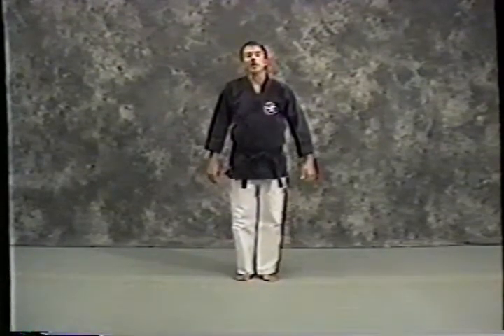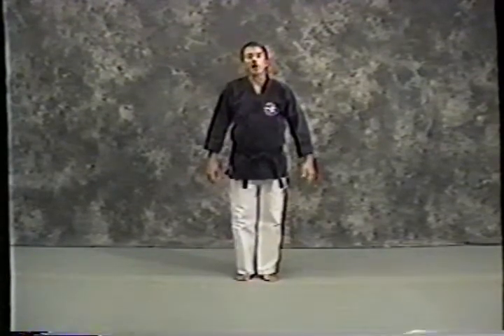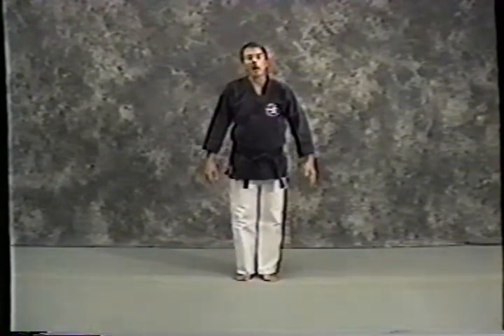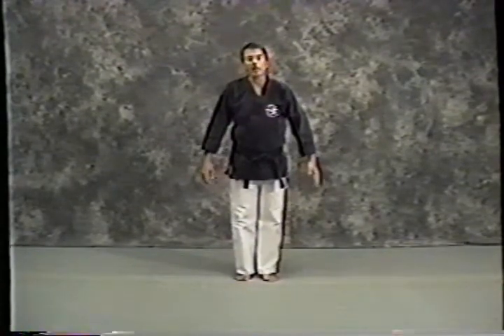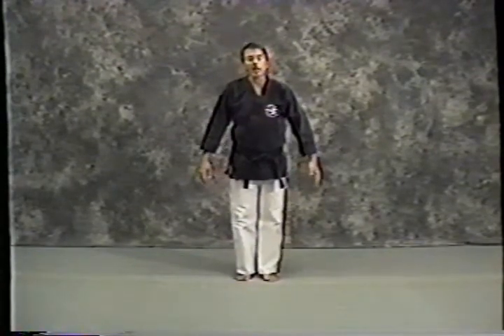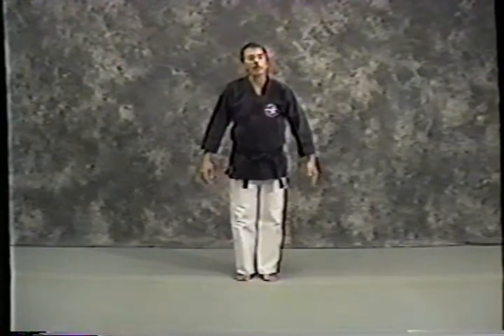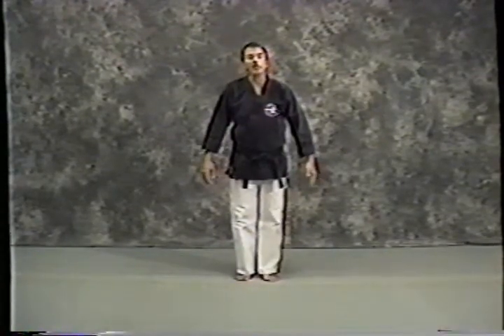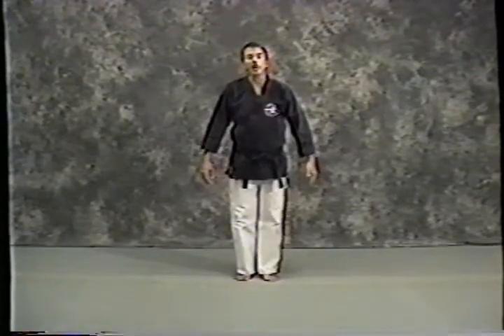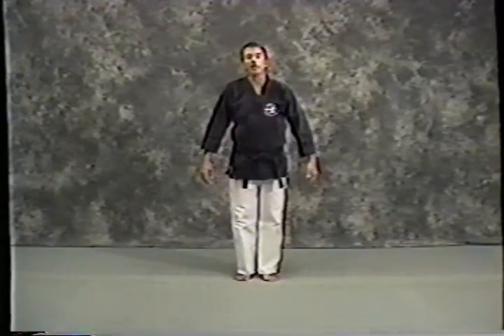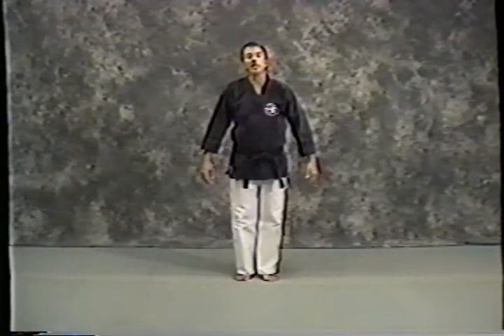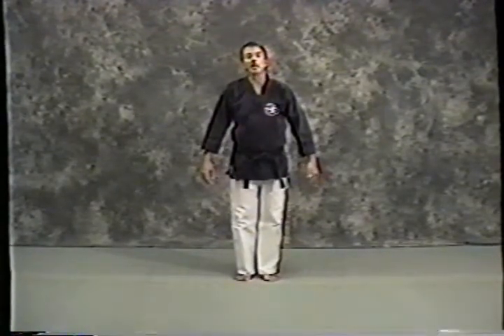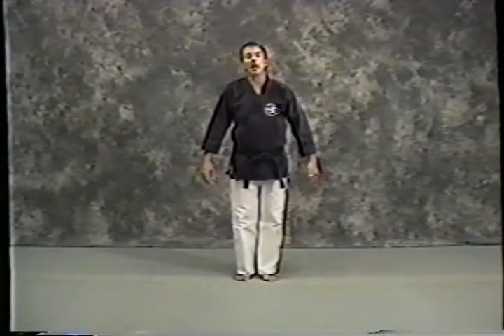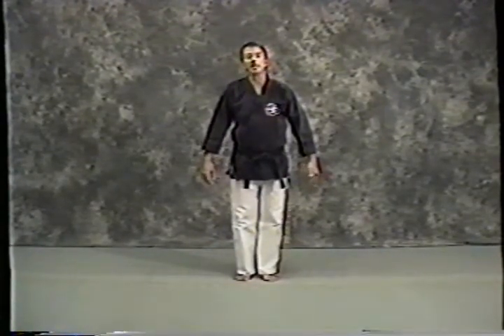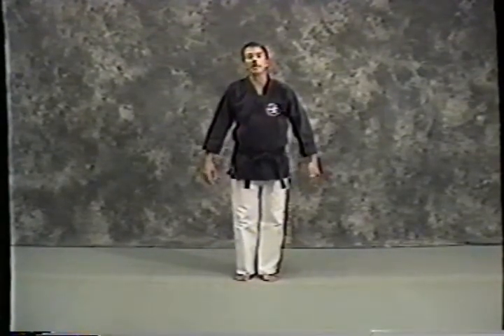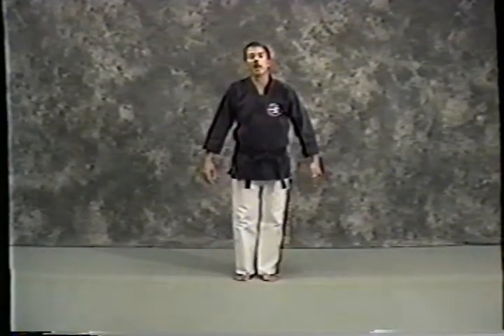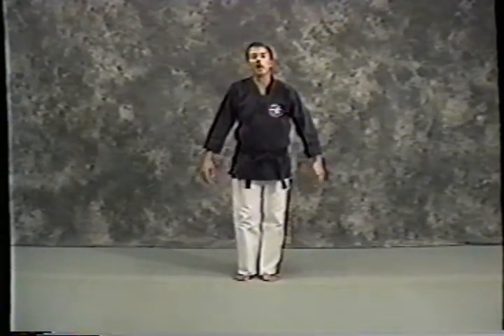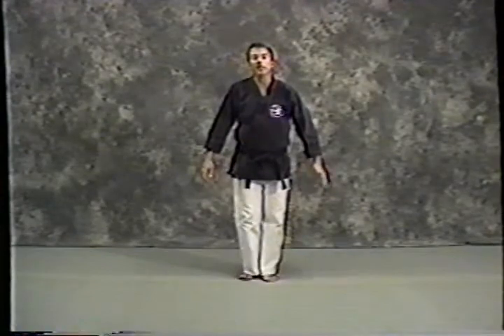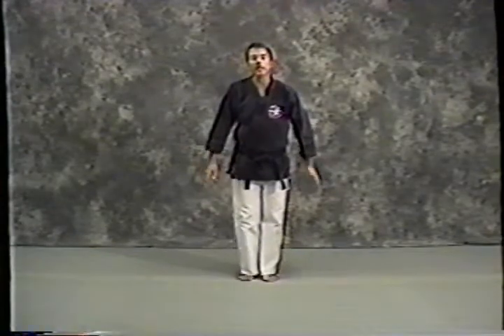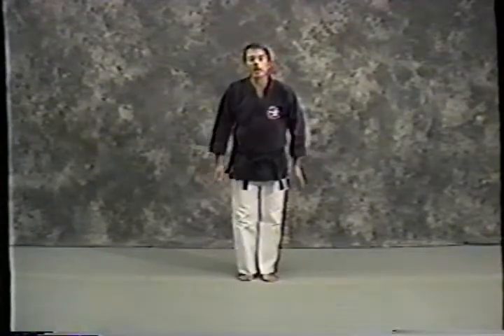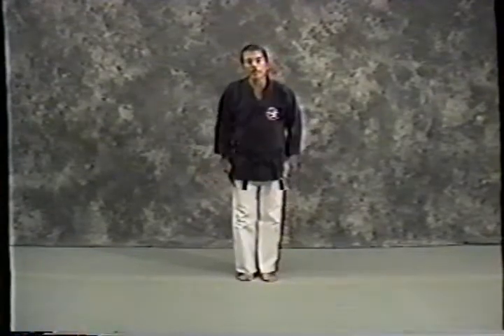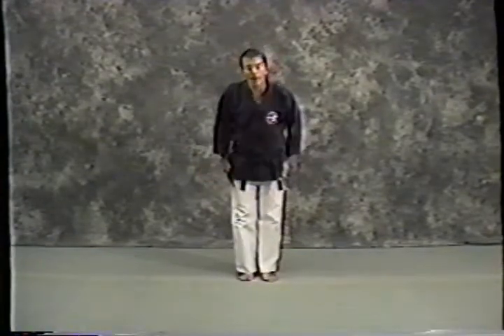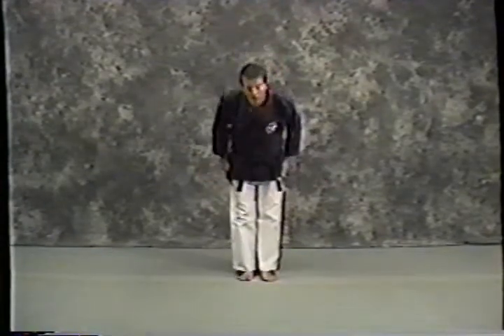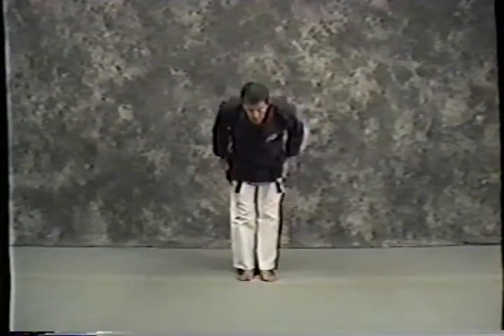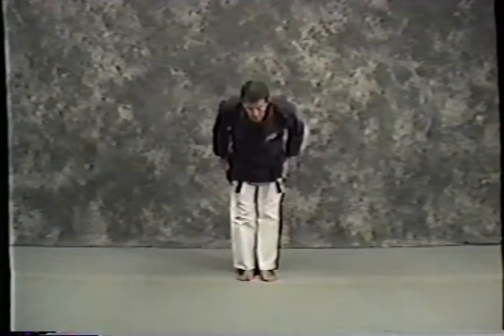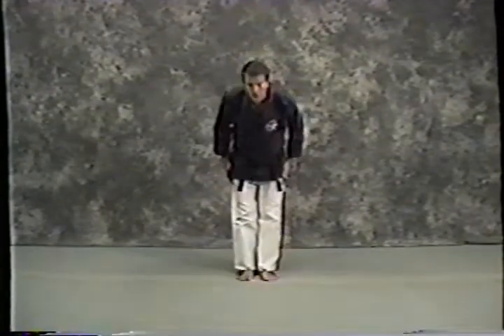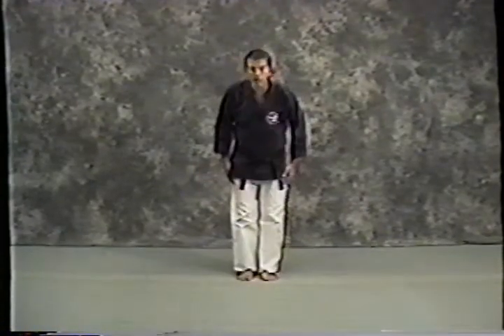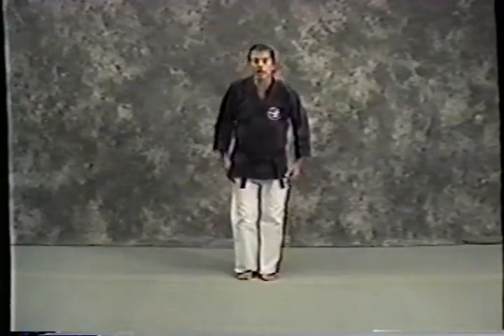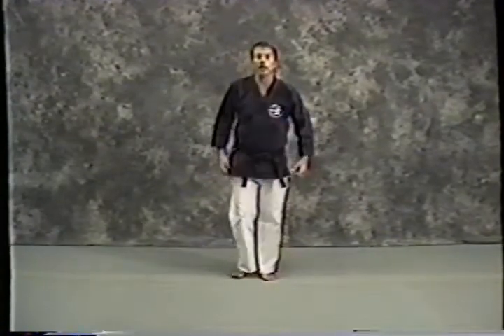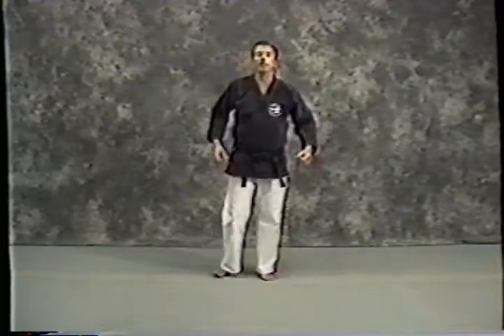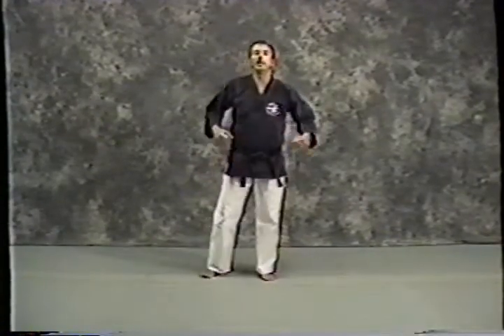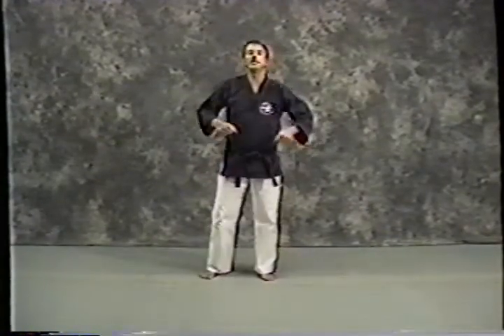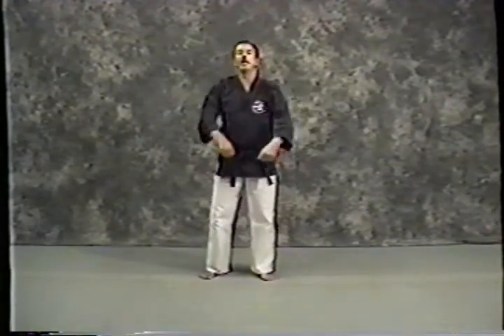We're going to start out like we've started the rest of the katas up to now. Feet together, bow. Okay, ready stance.